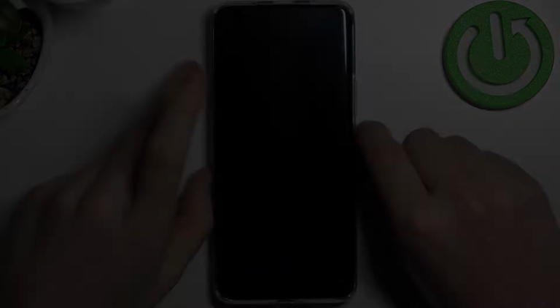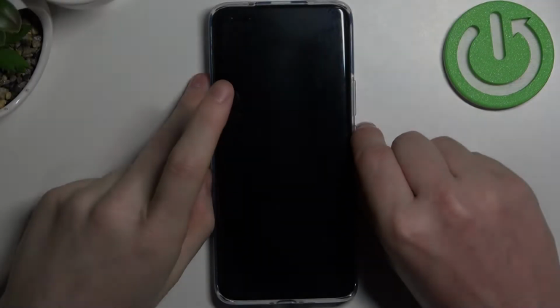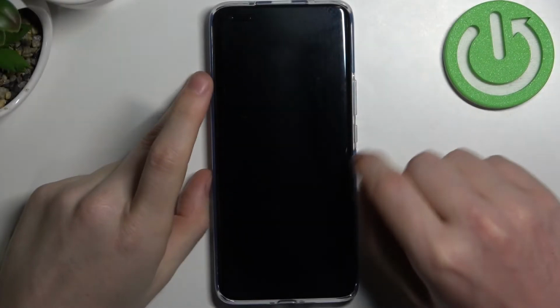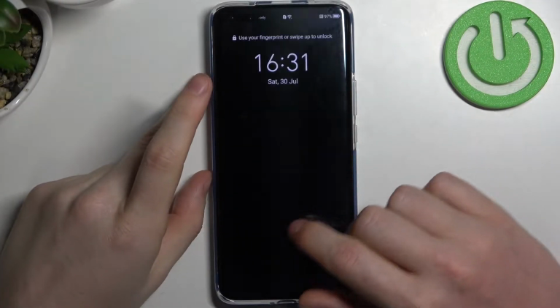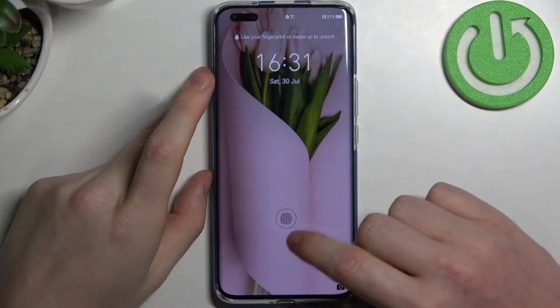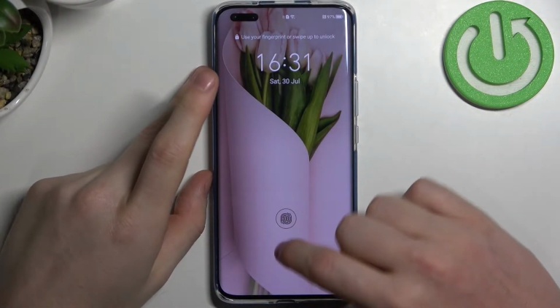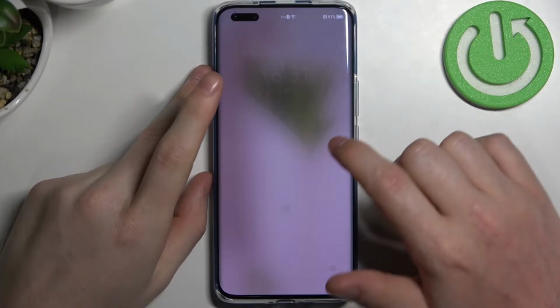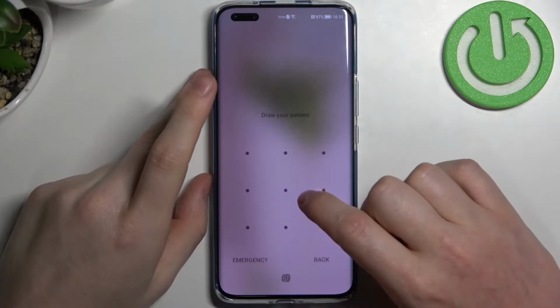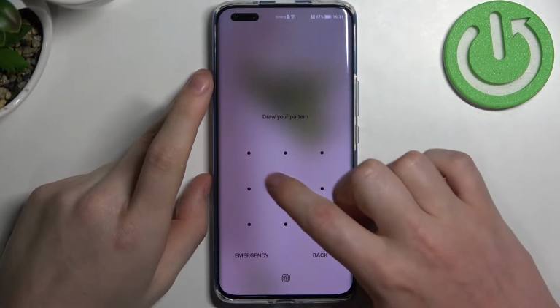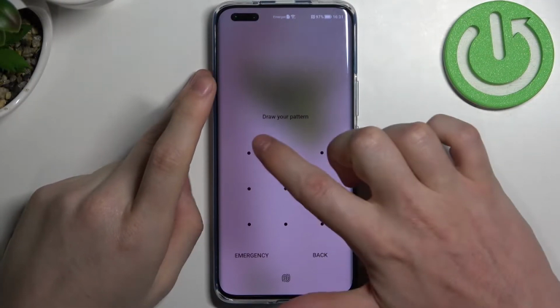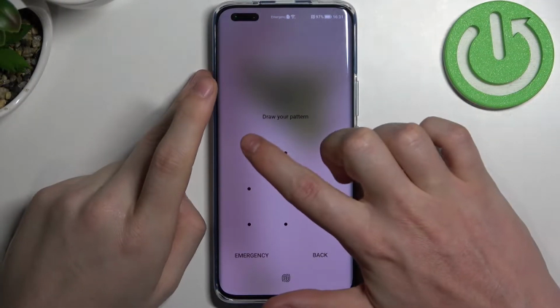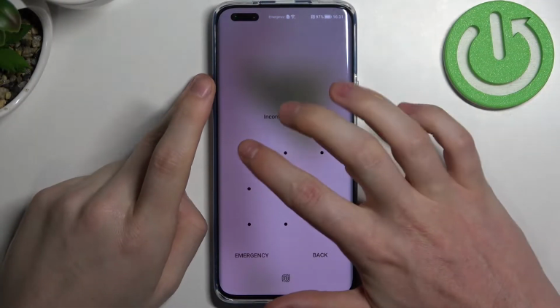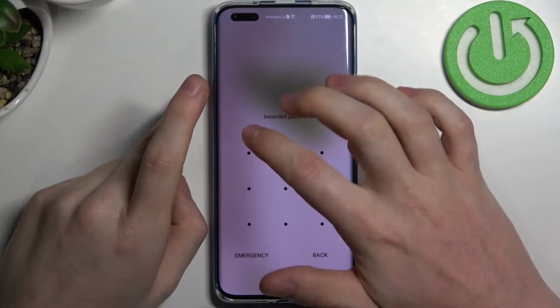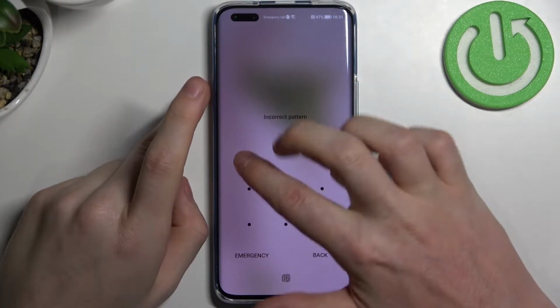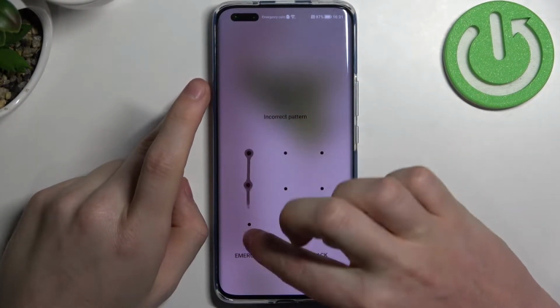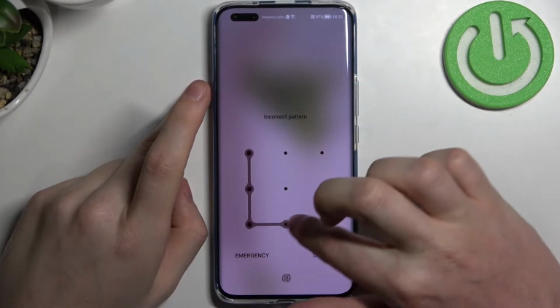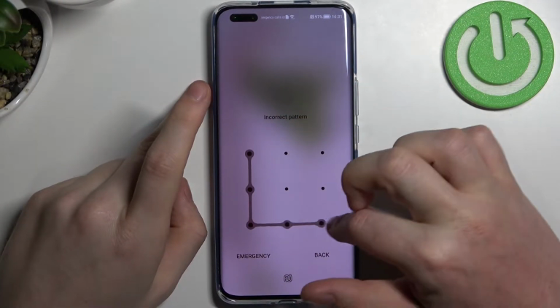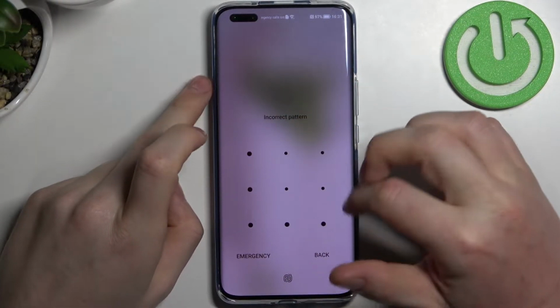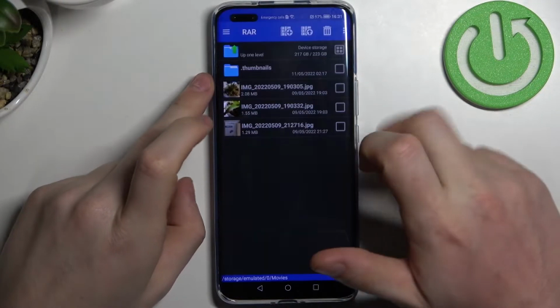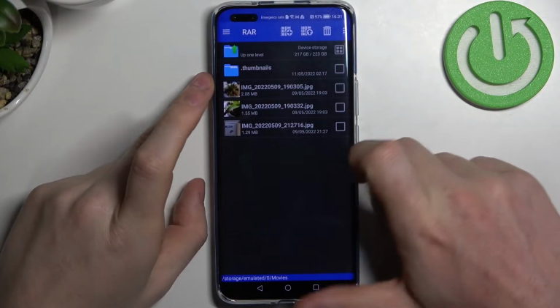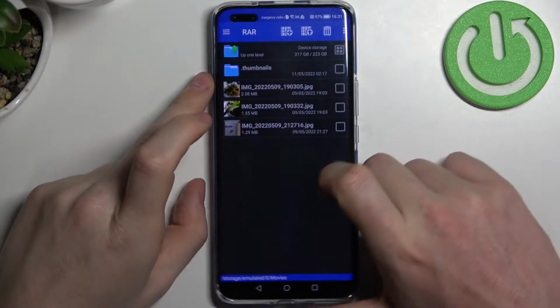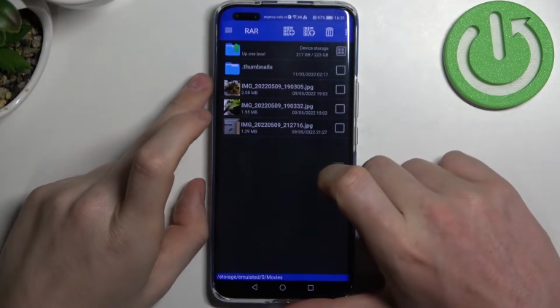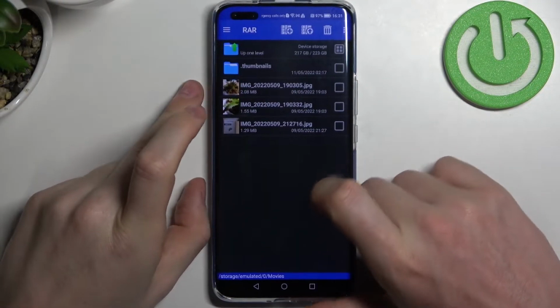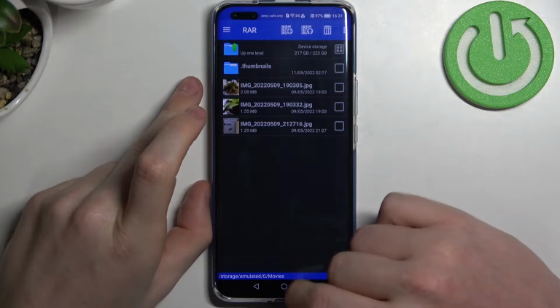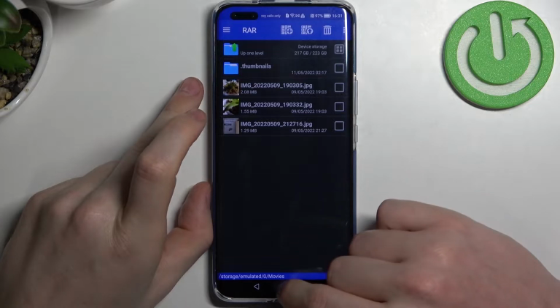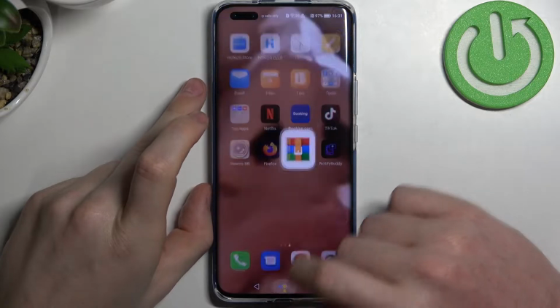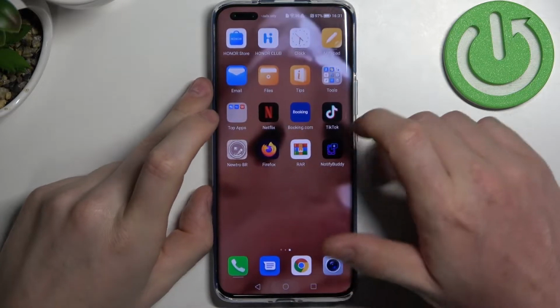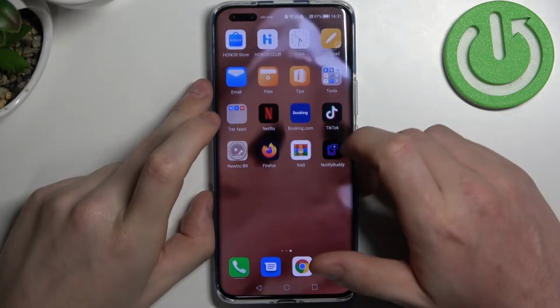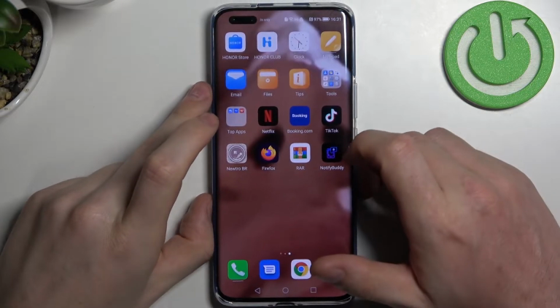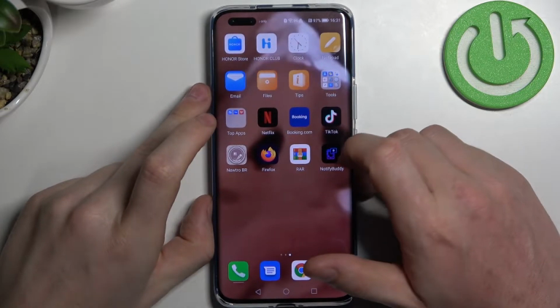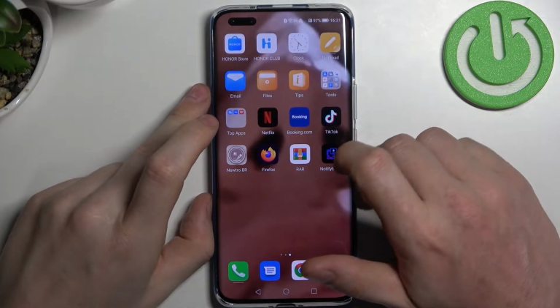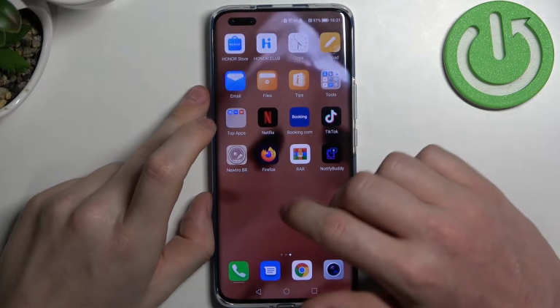Hello, in this video I'm gonna show you how to install and join Google Classroom on Honor Magic for Pro.